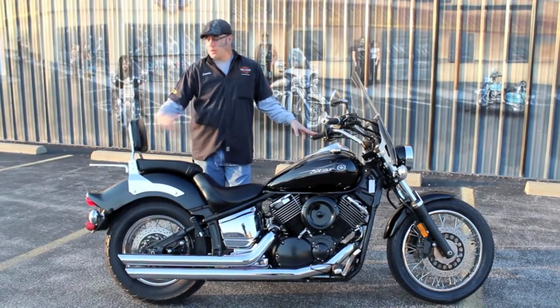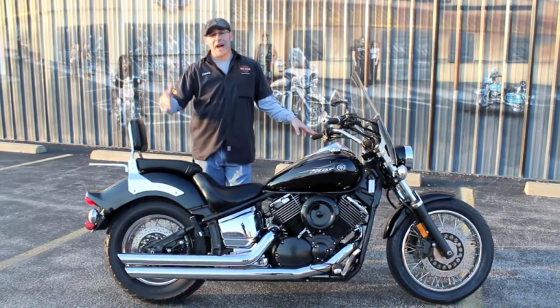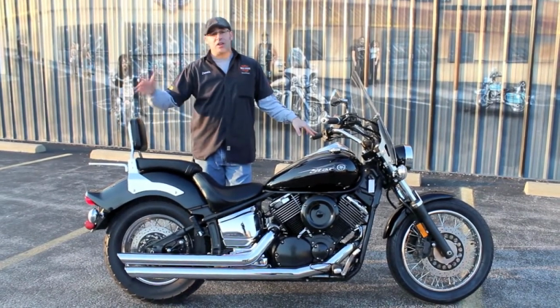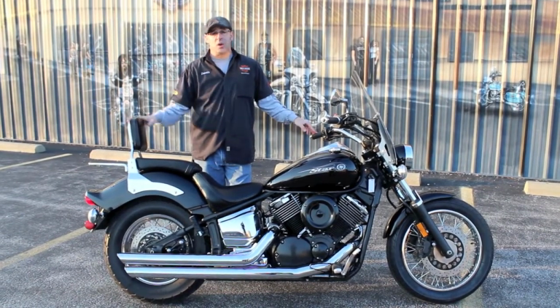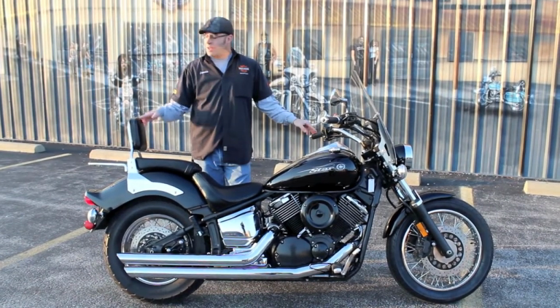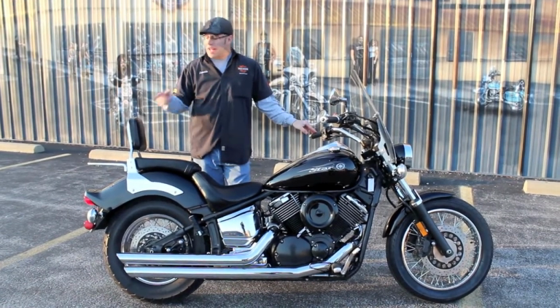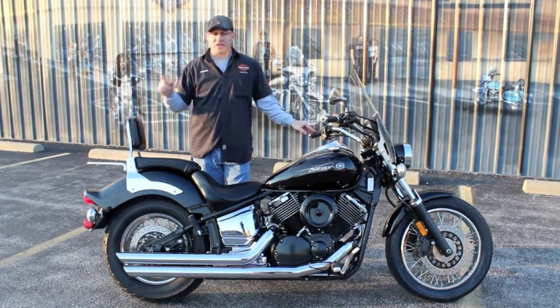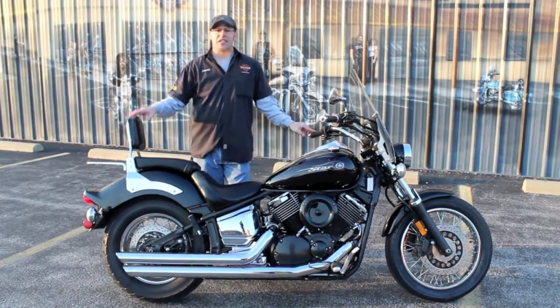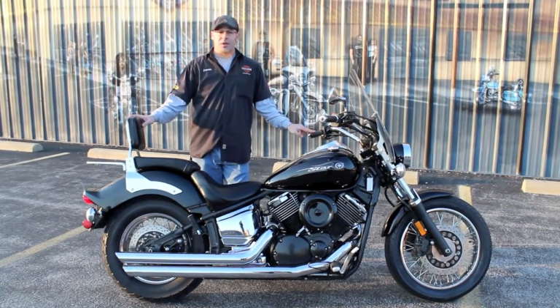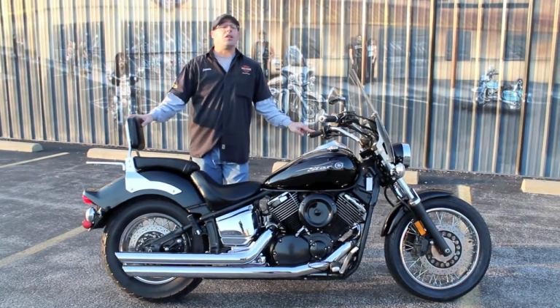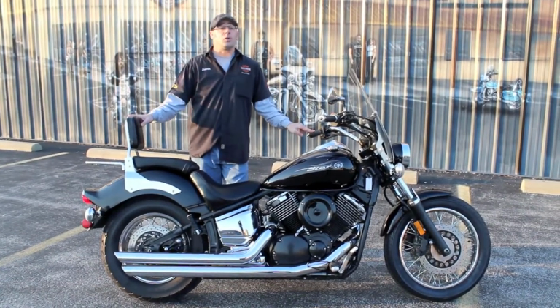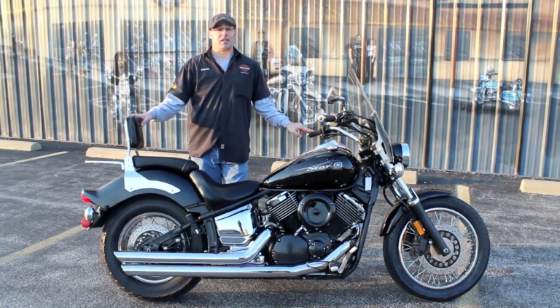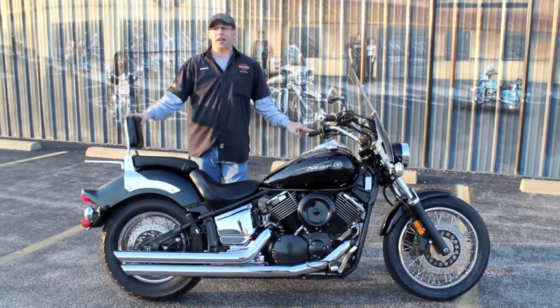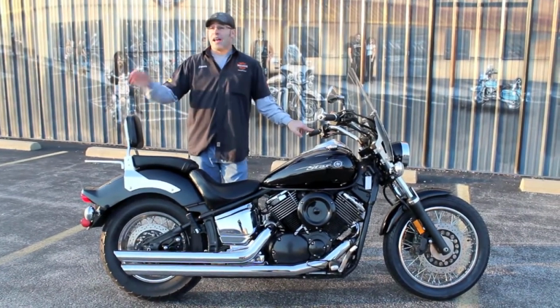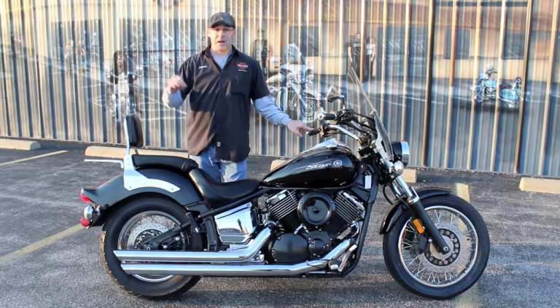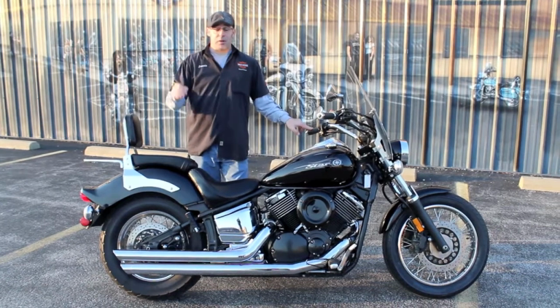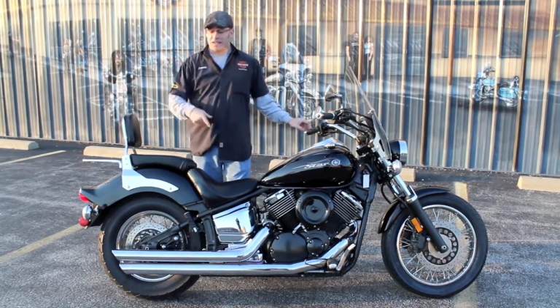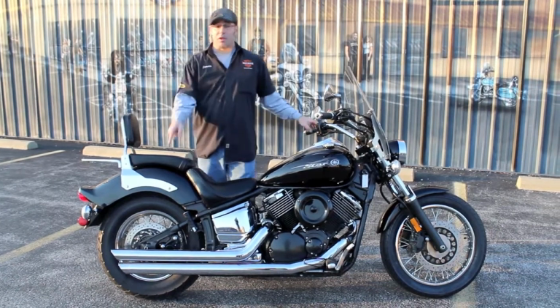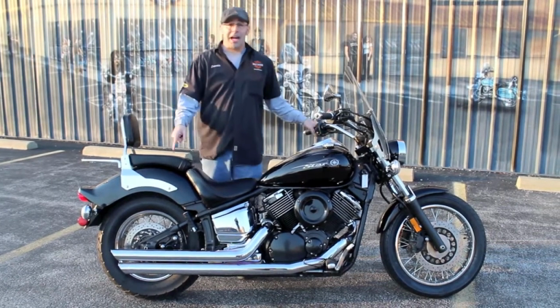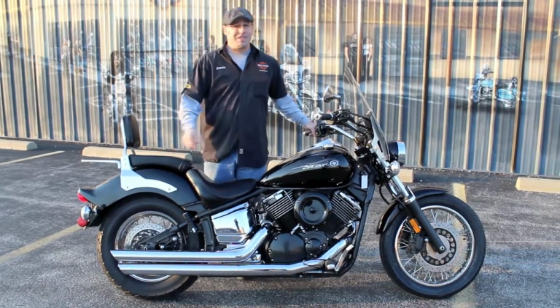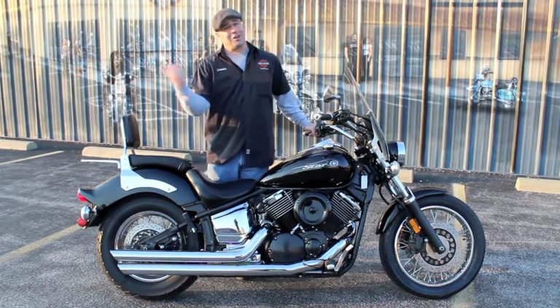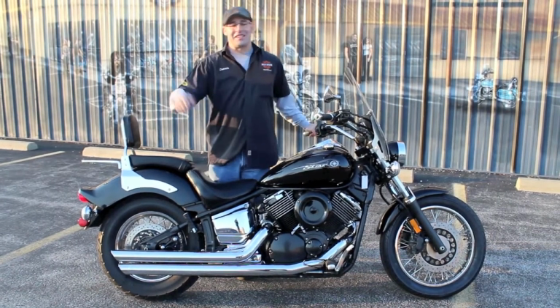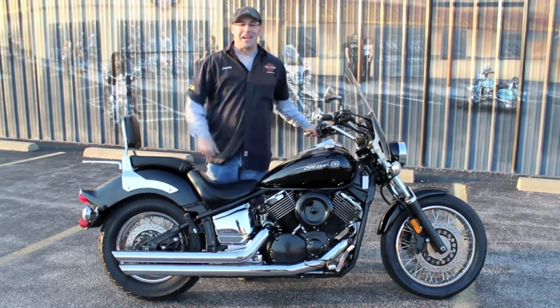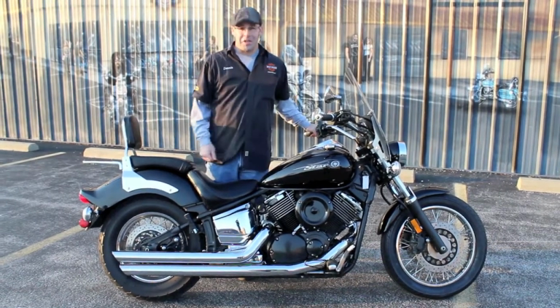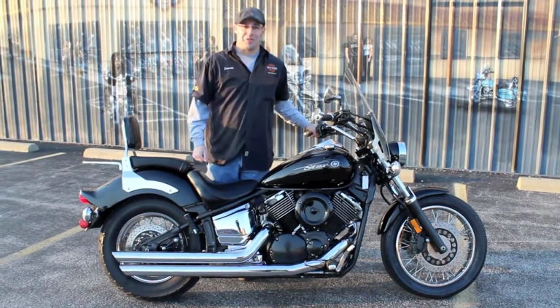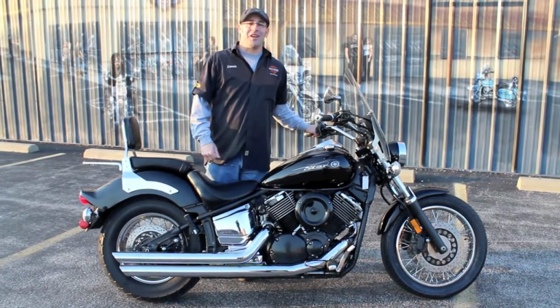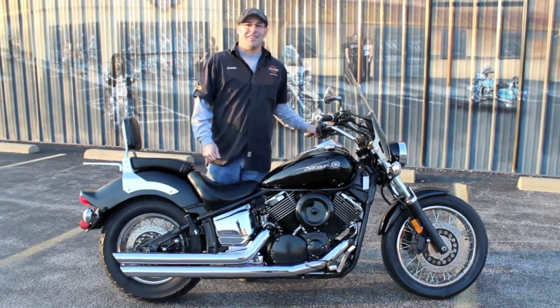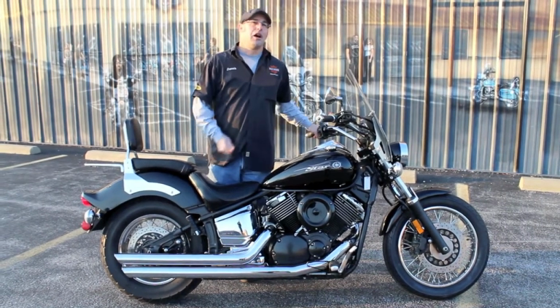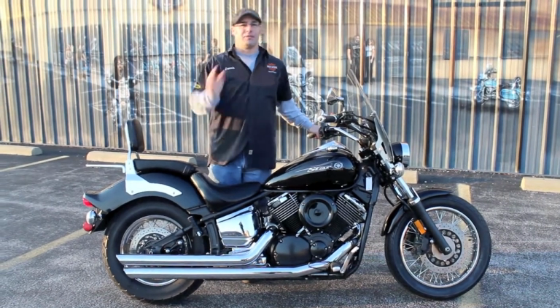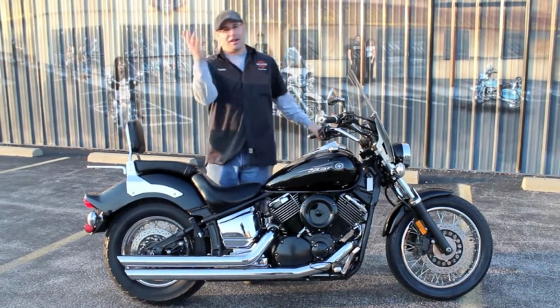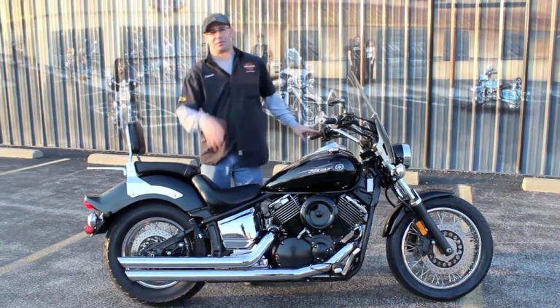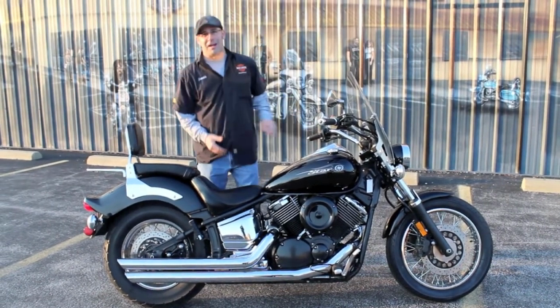Now with the backrest on there, you can actually take somebody along with you. And the best part is, with the pipes, you don't necessarily have to hear them talk. I'm sorry, that was pretty bad.